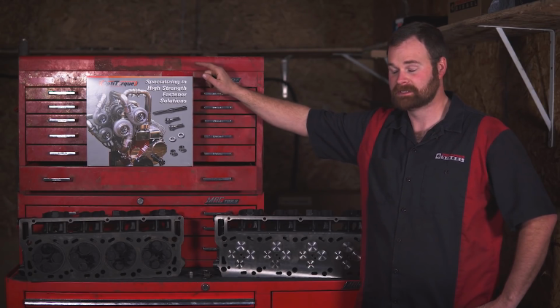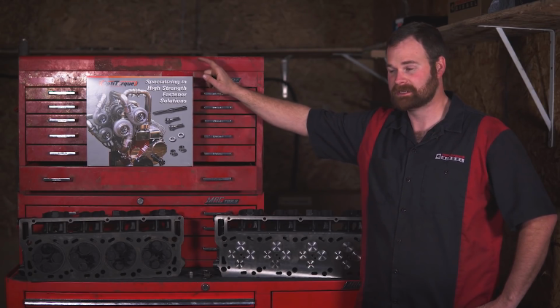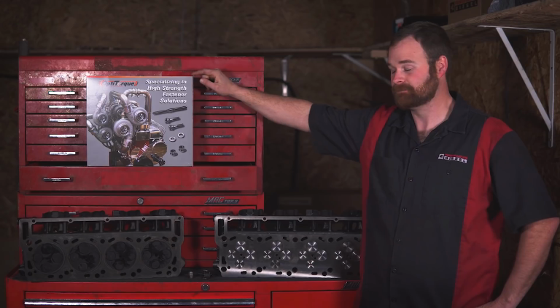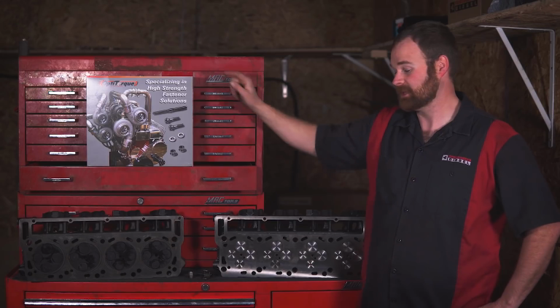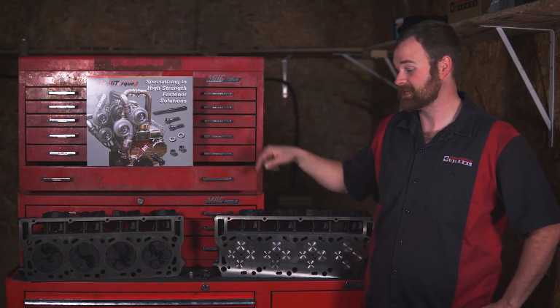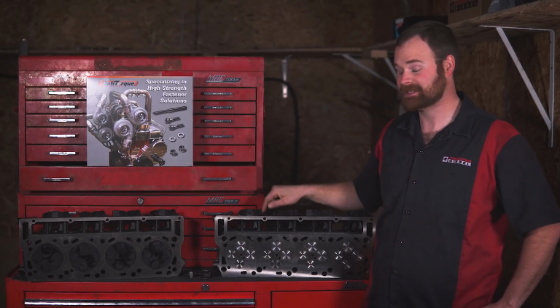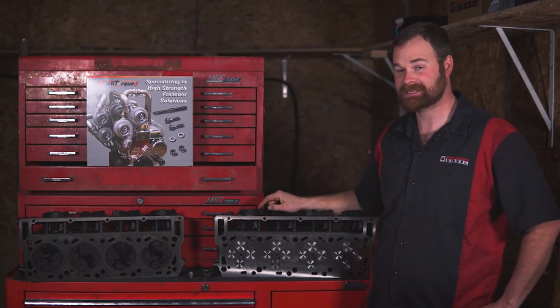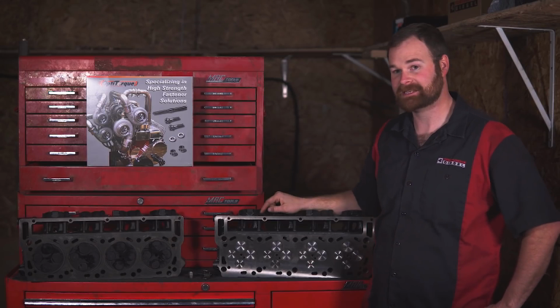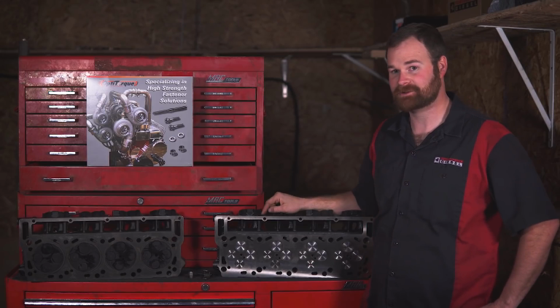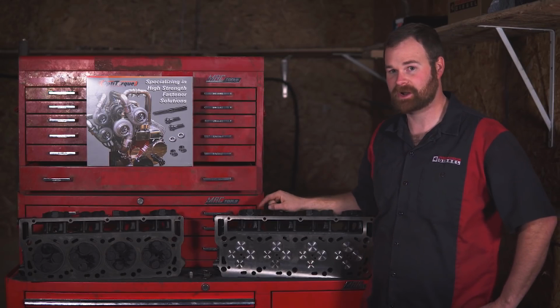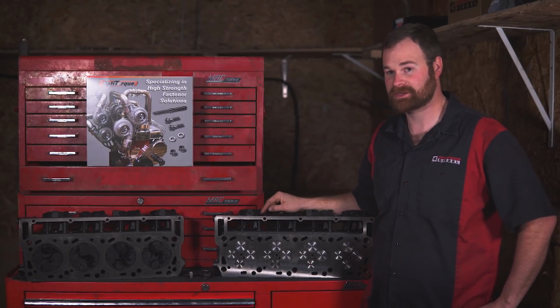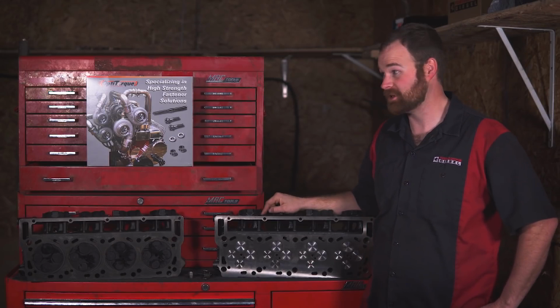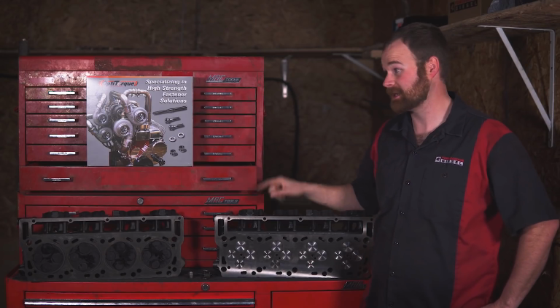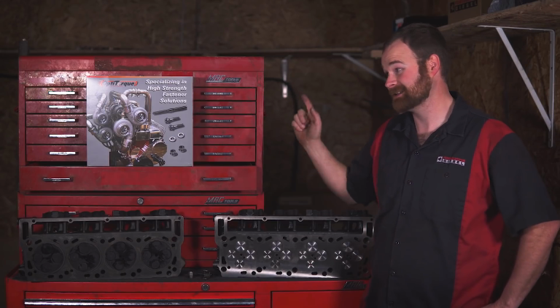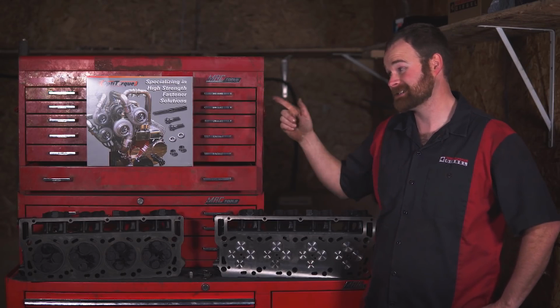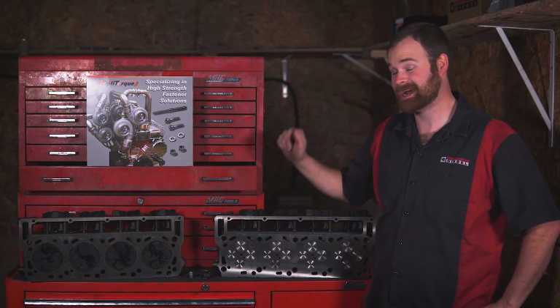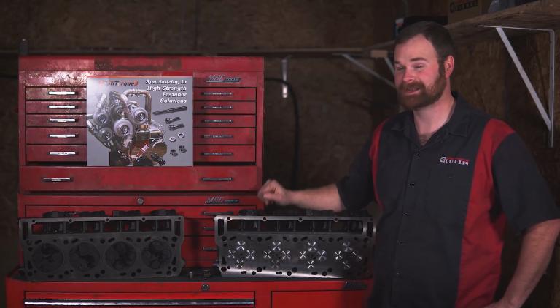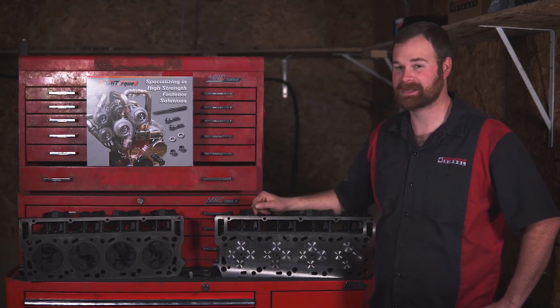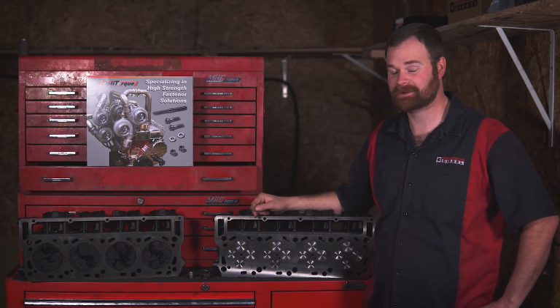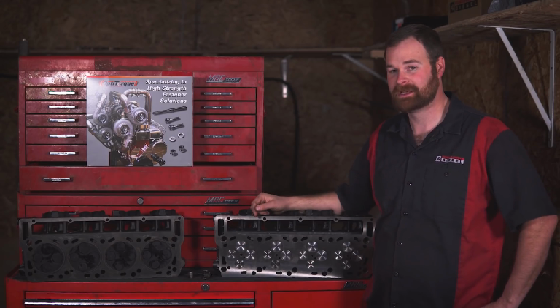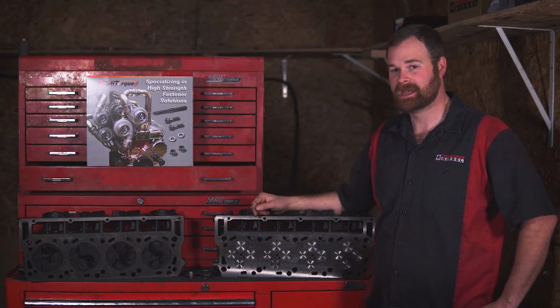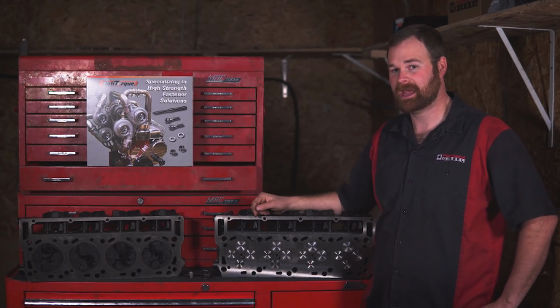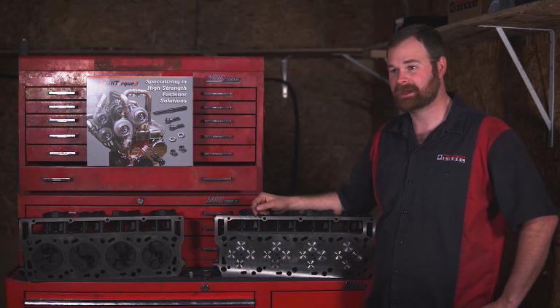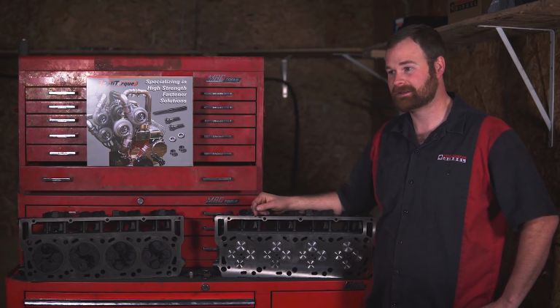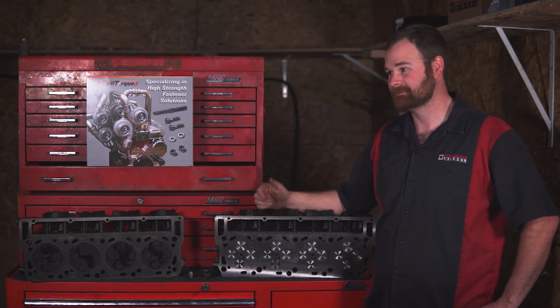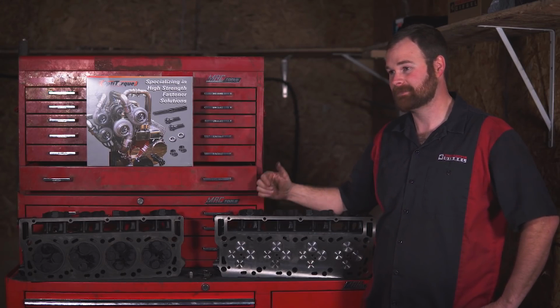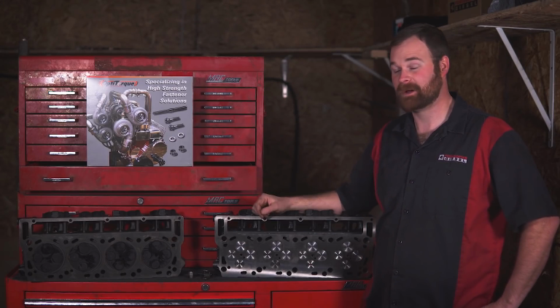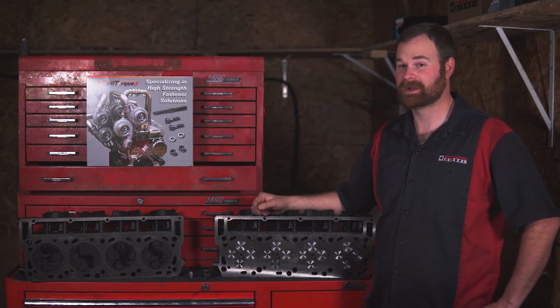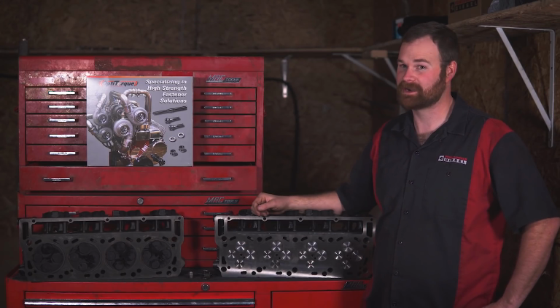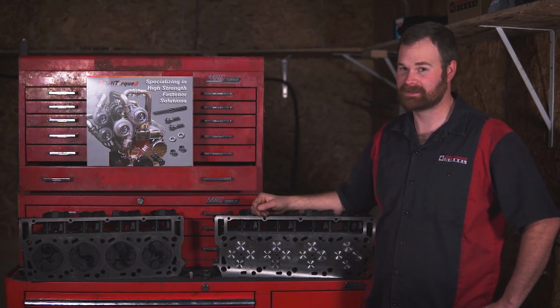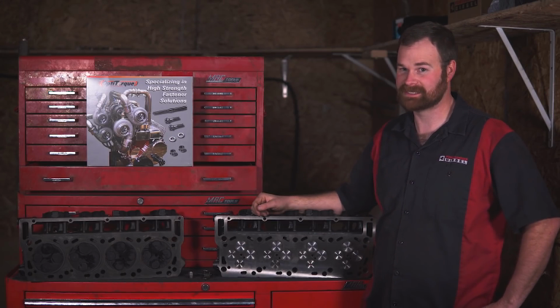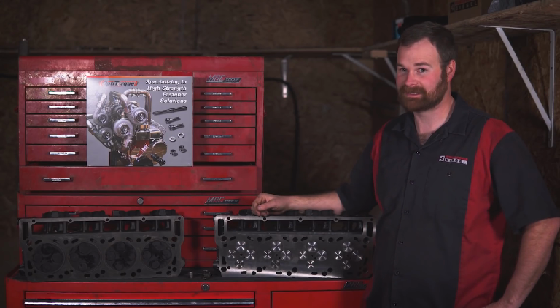Let's get these heads thrown on the truck, tighten them down, and I want to drive this thing.